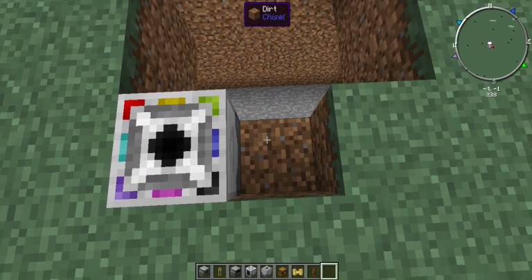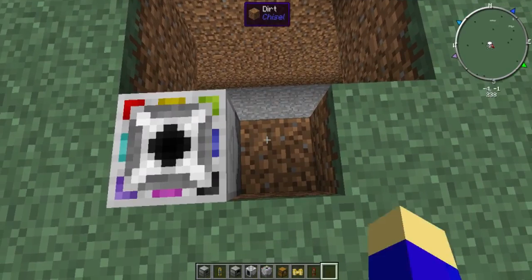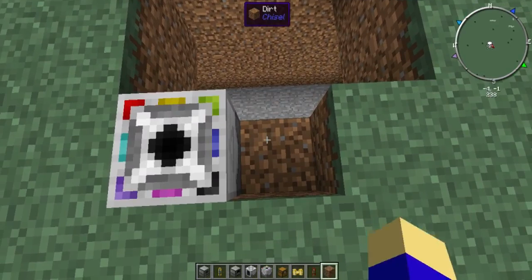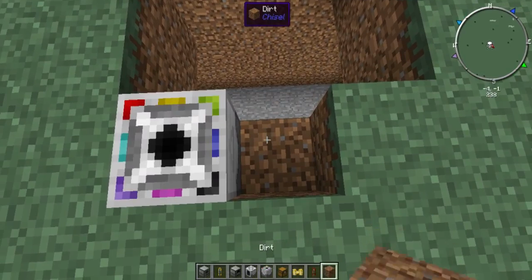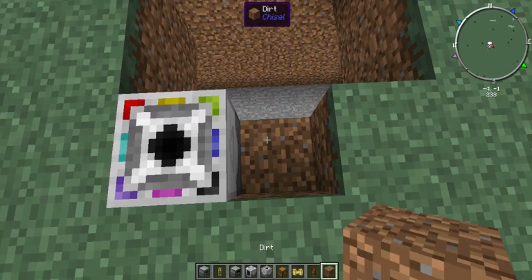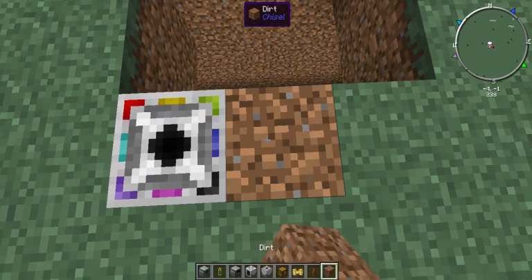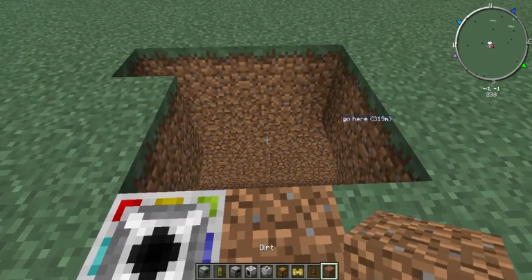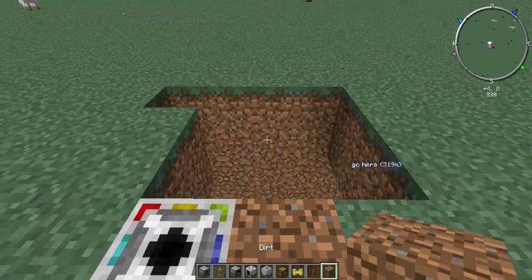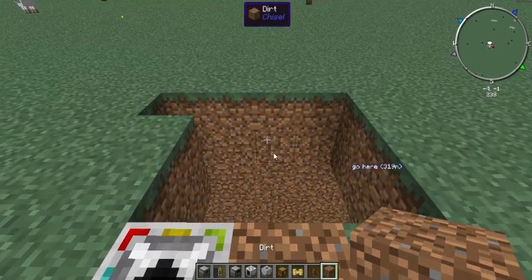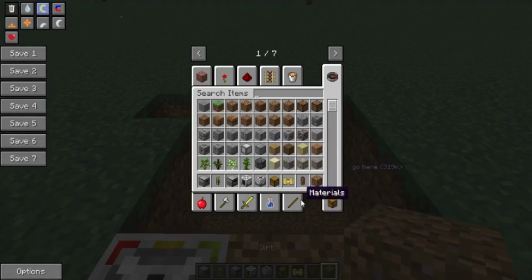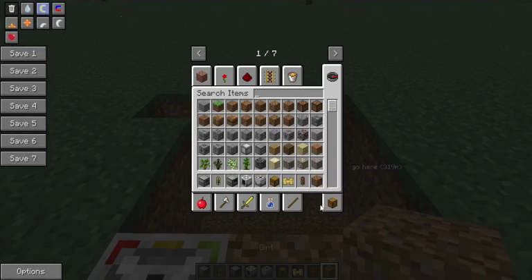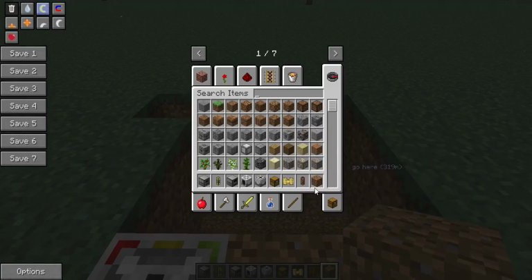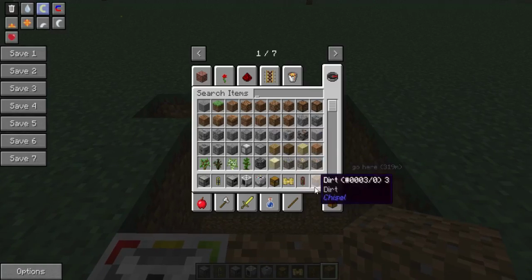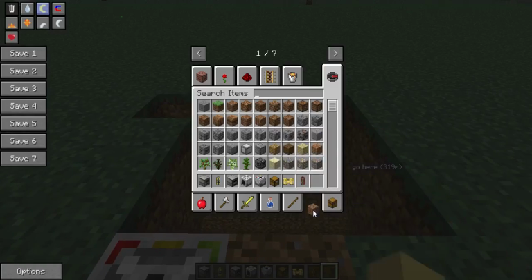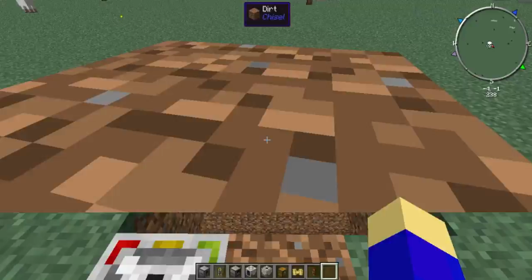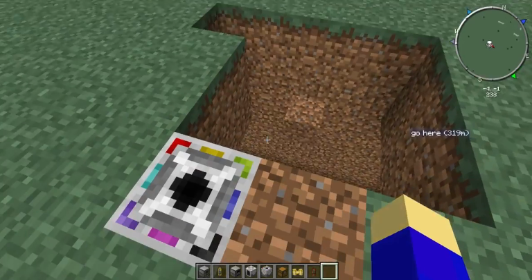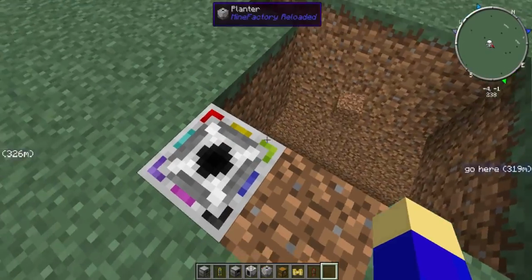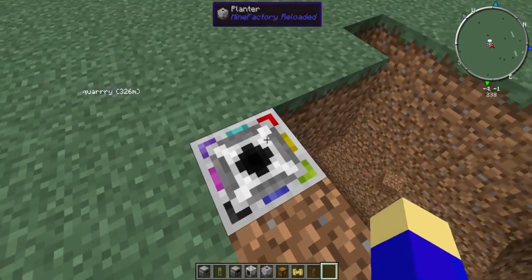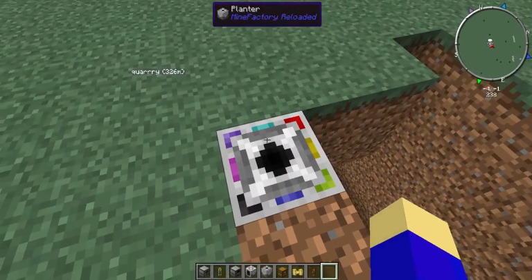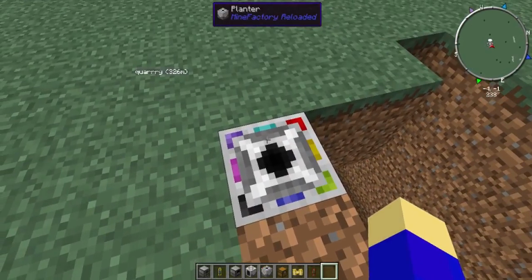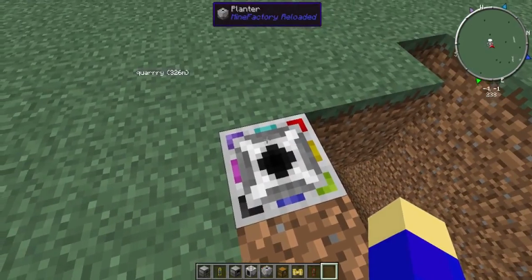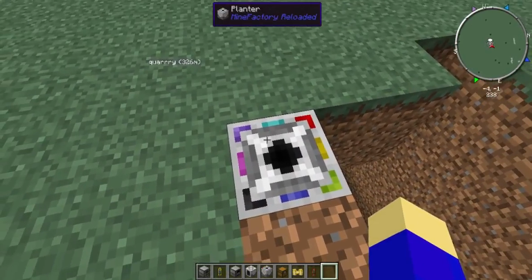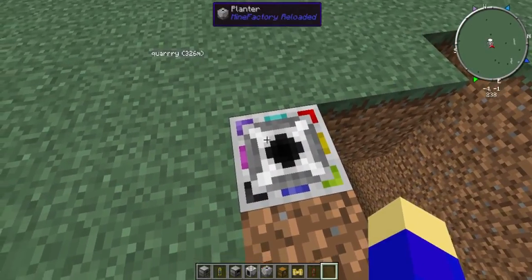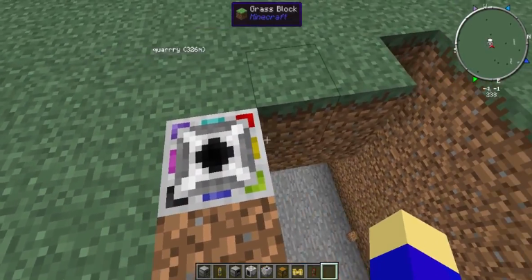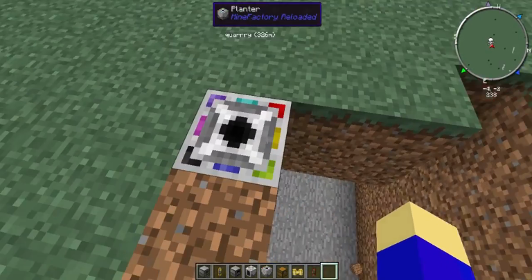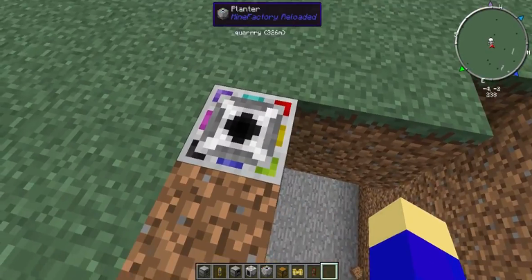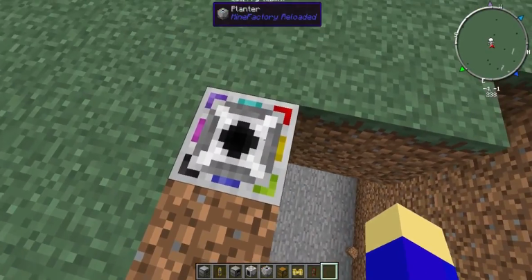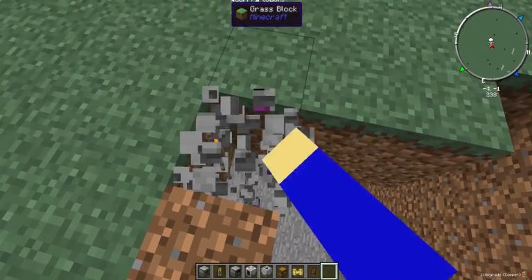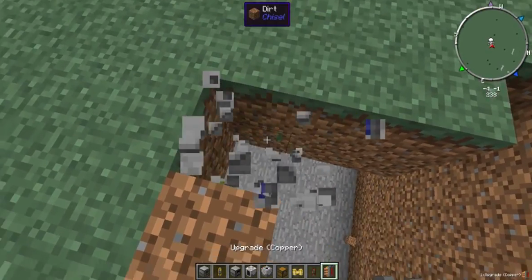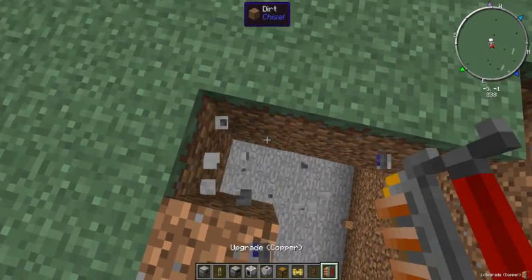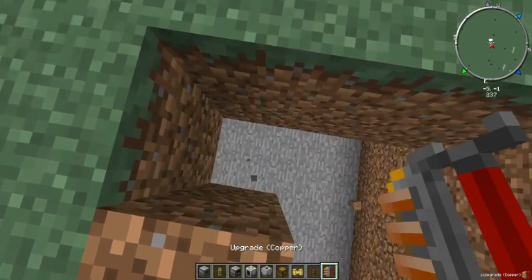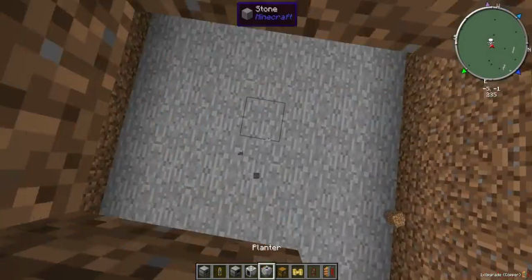So the default radius is a three by three, and this needs to go one lower.